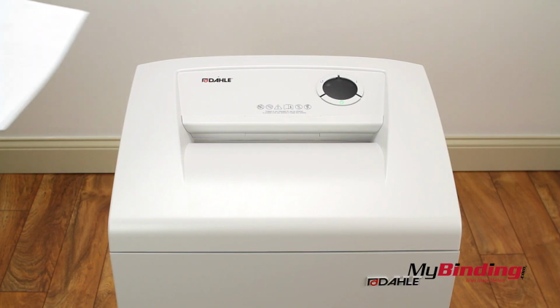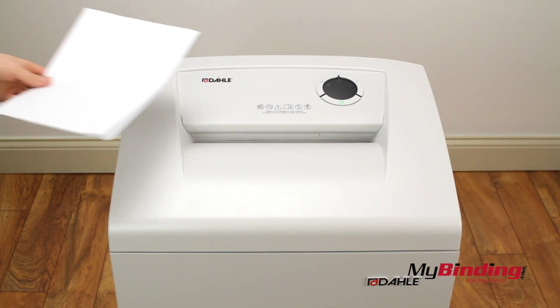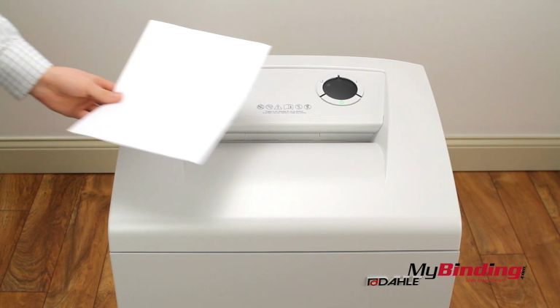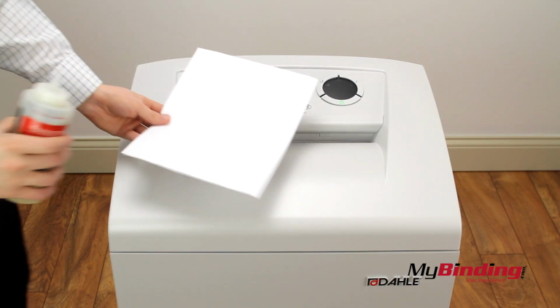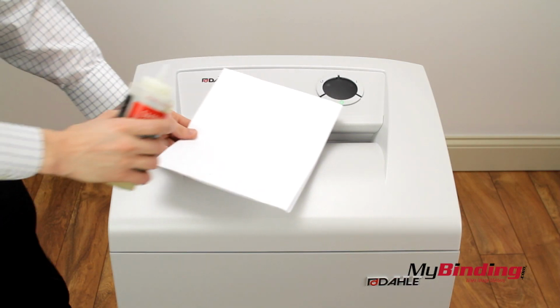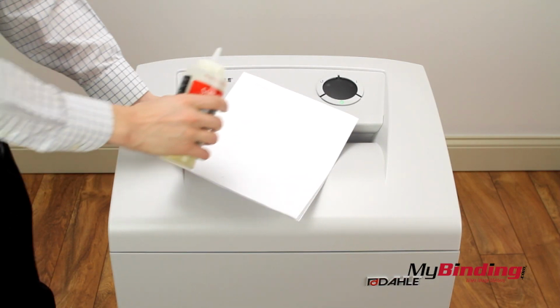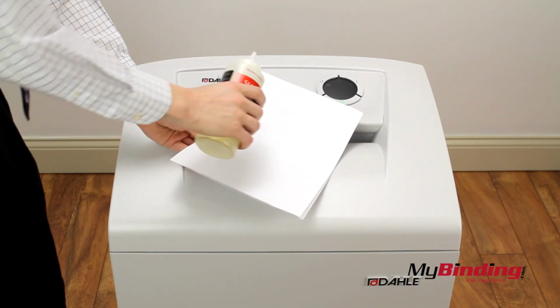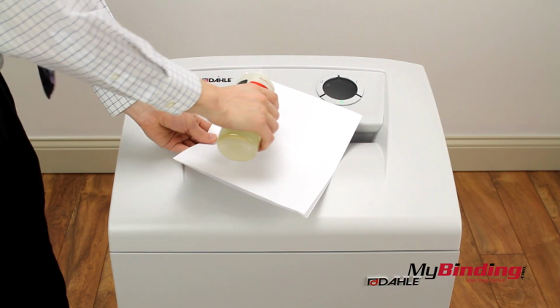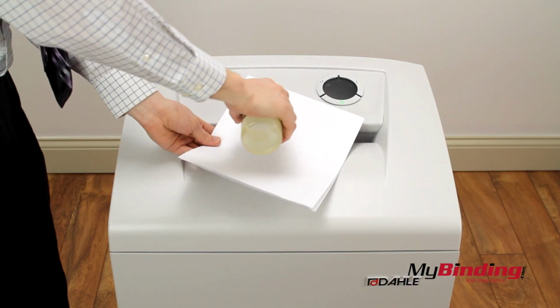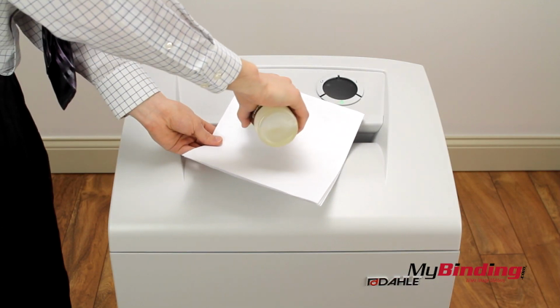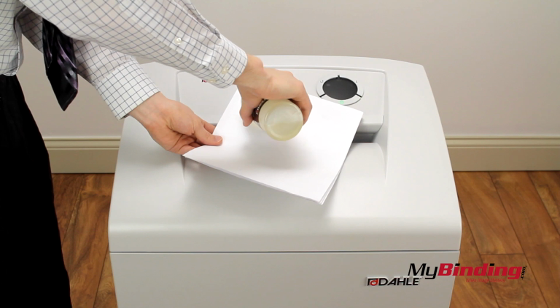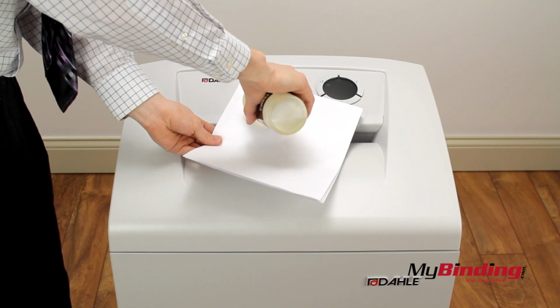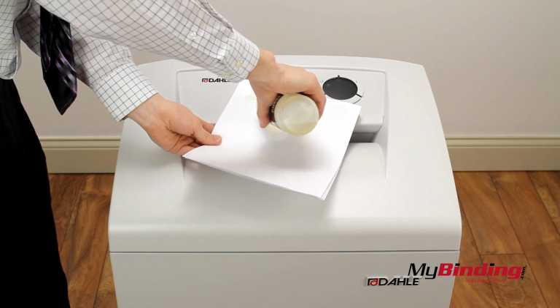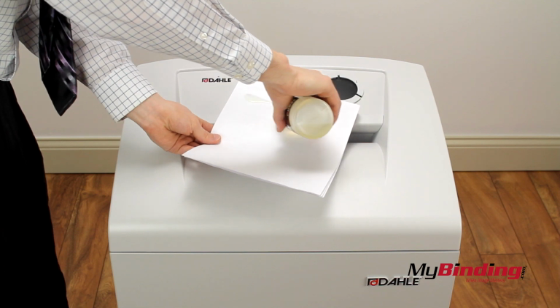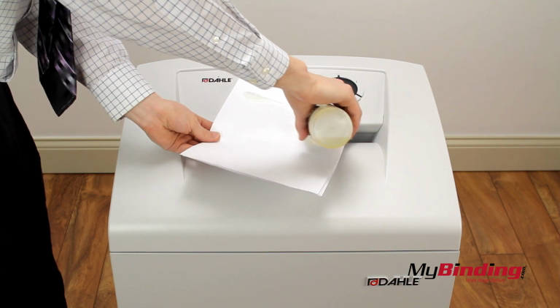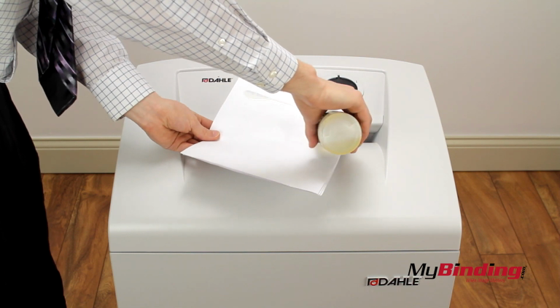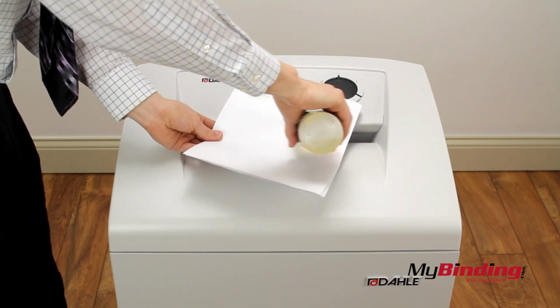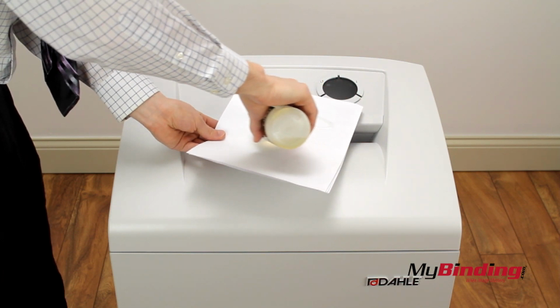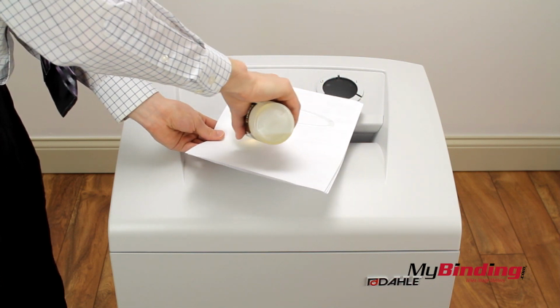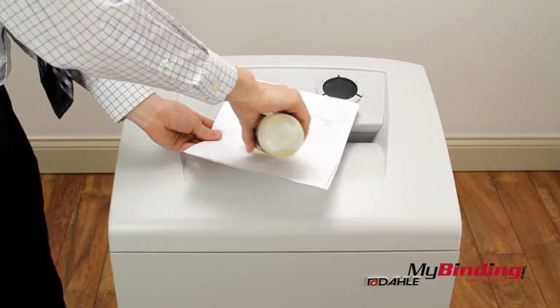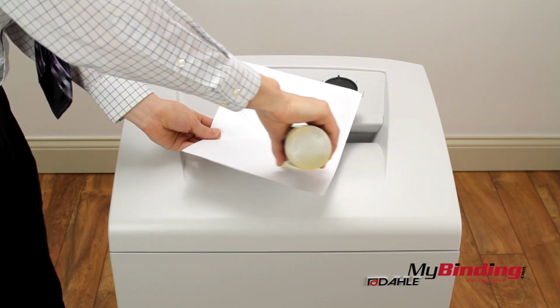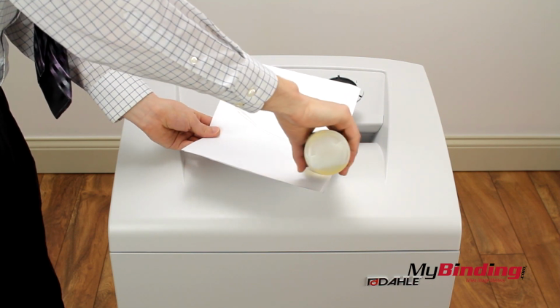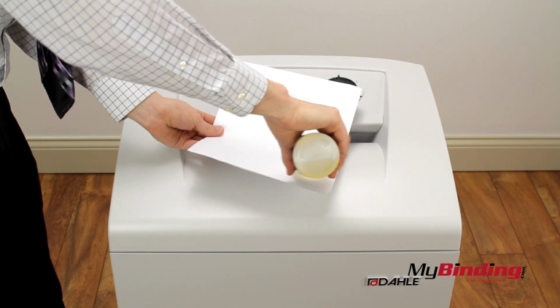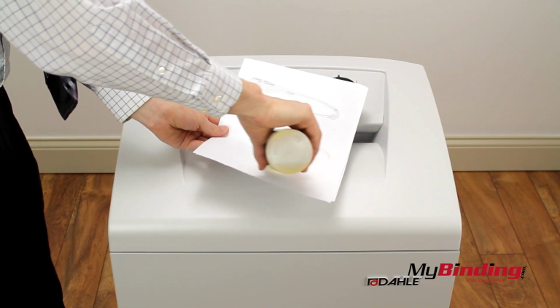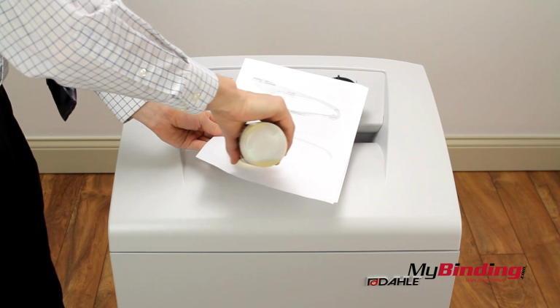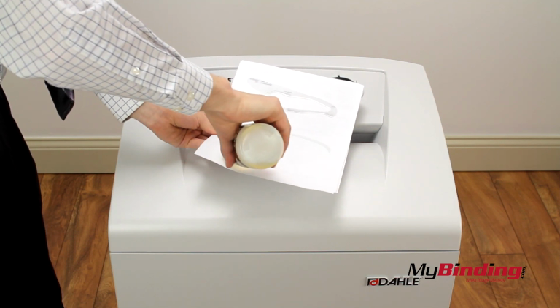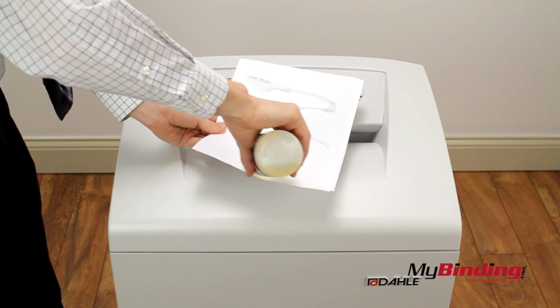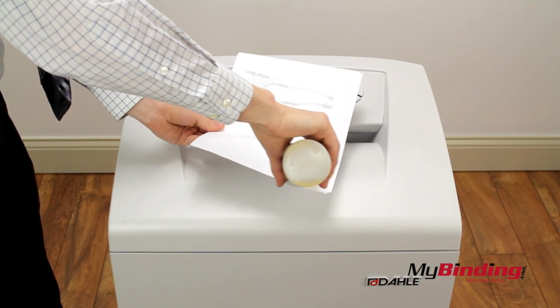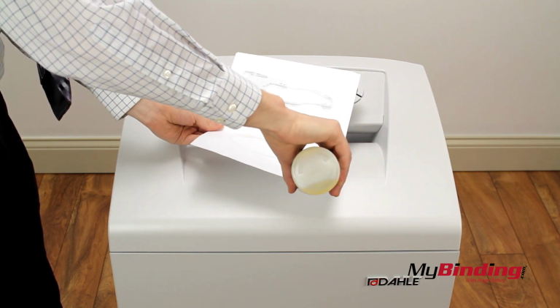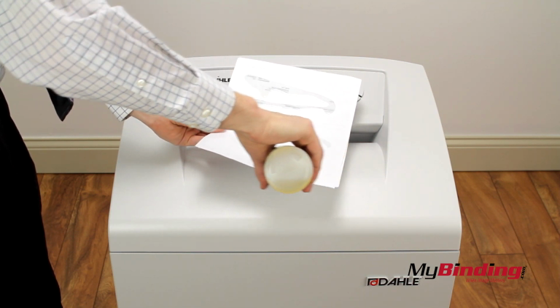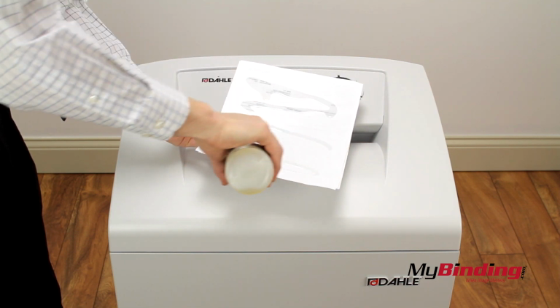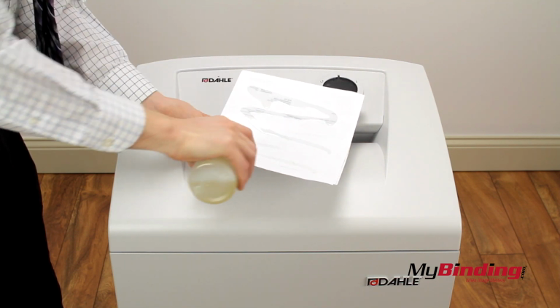Every once in a while, pour oil onto a few of your pages before shredding to keep your machine in pristine shape.